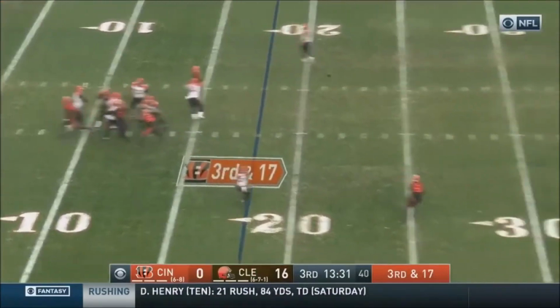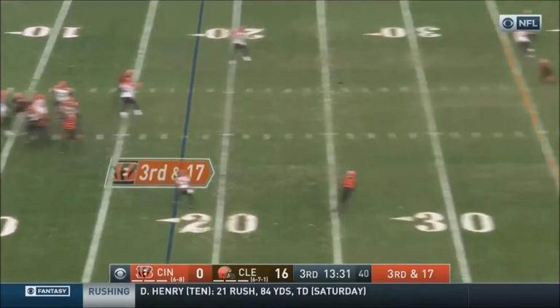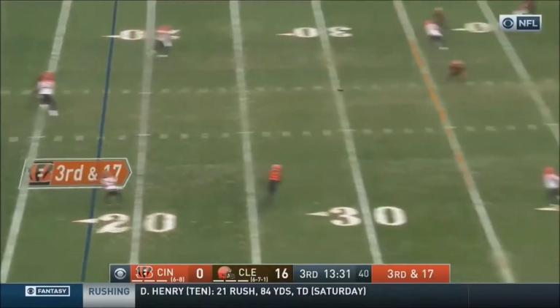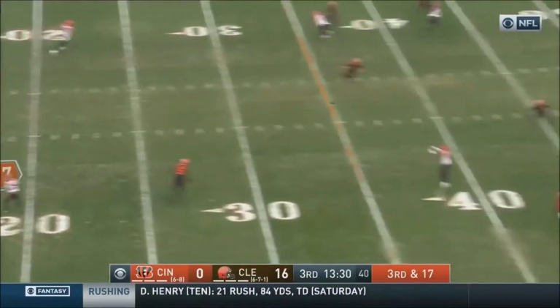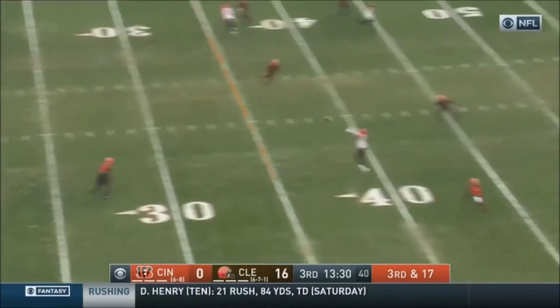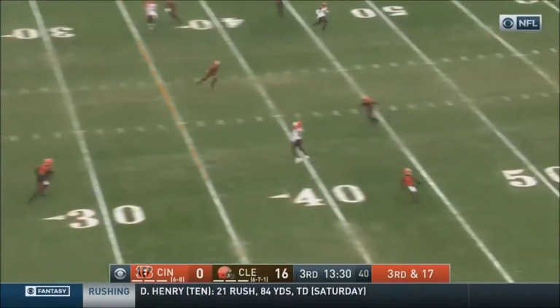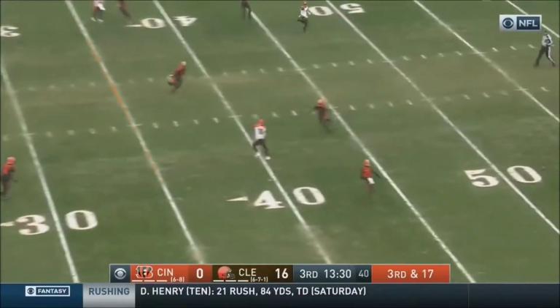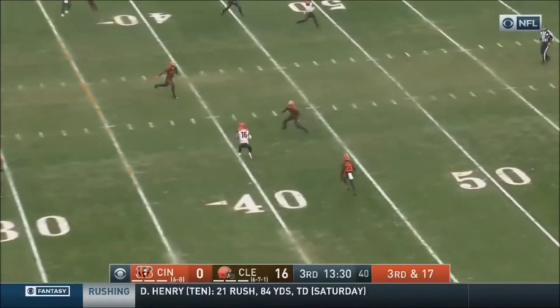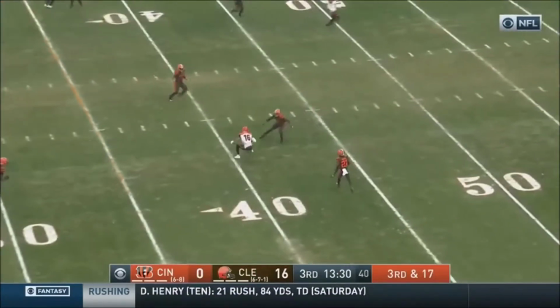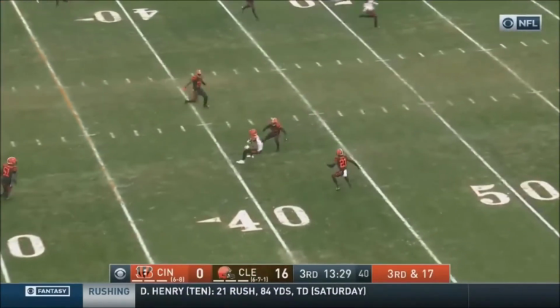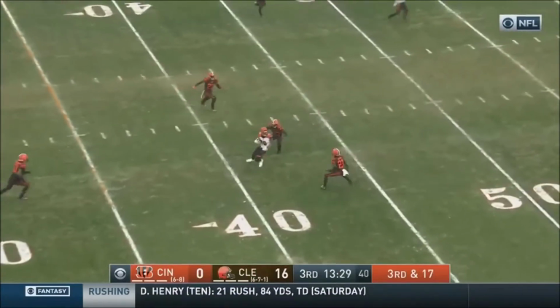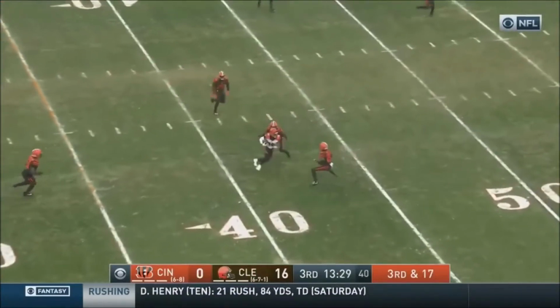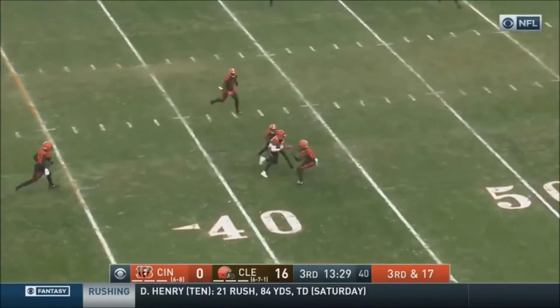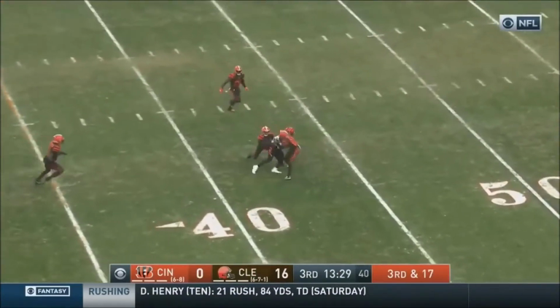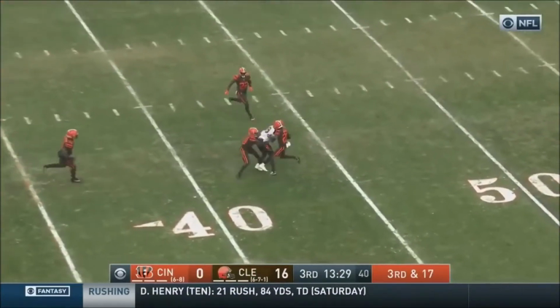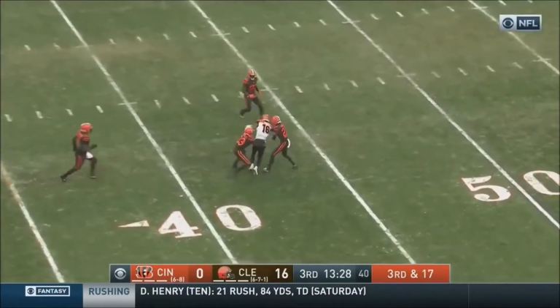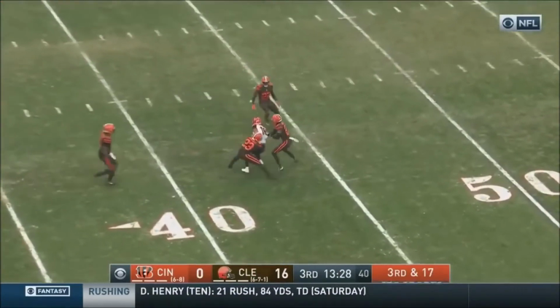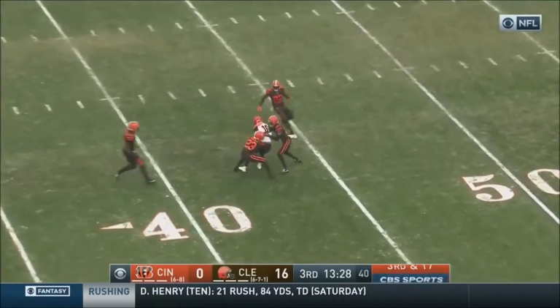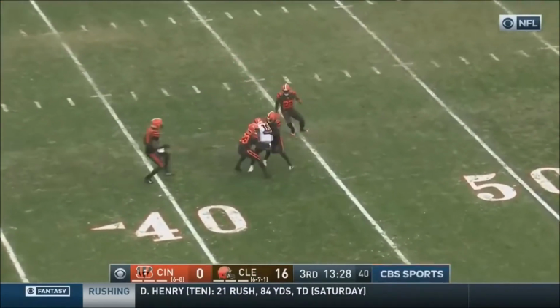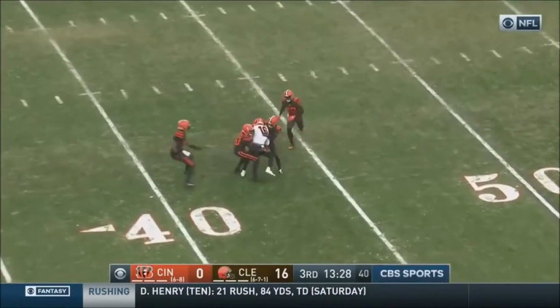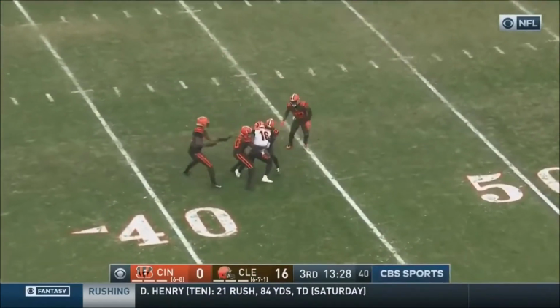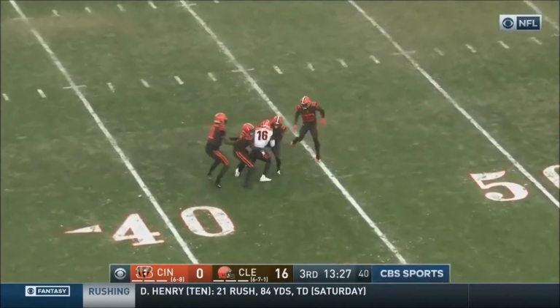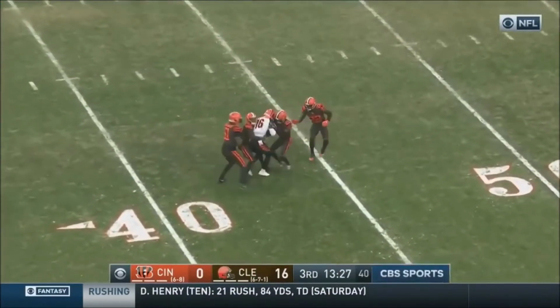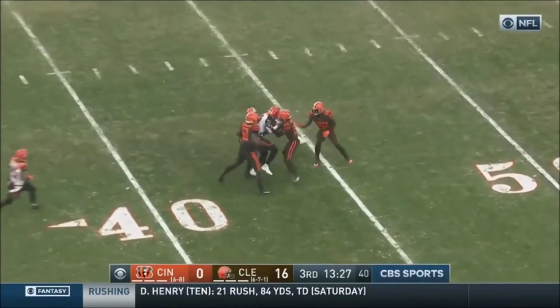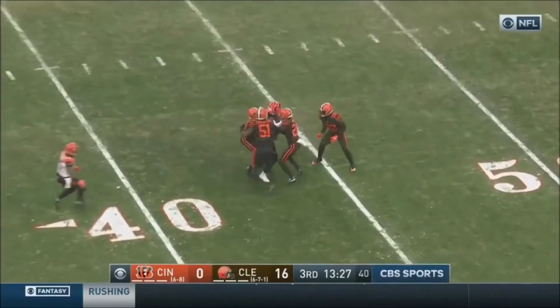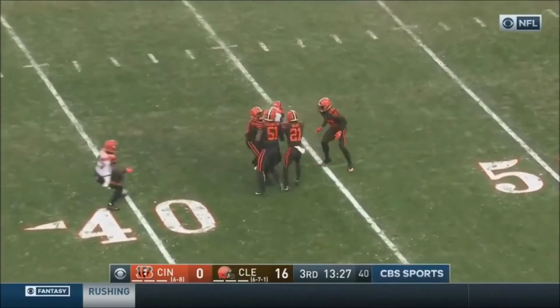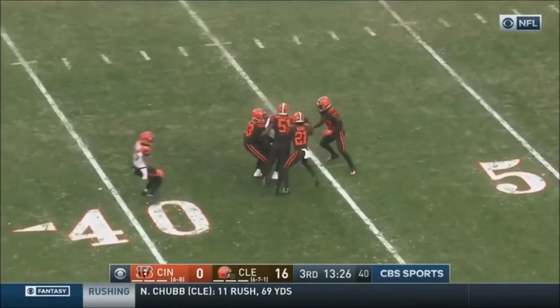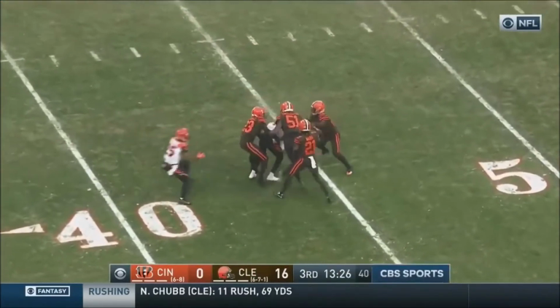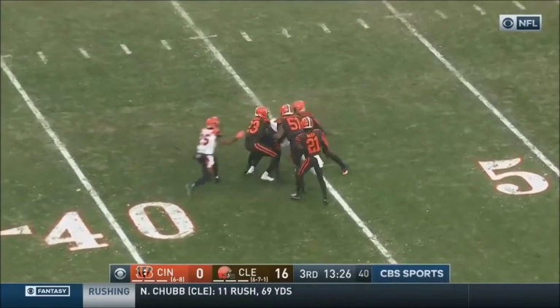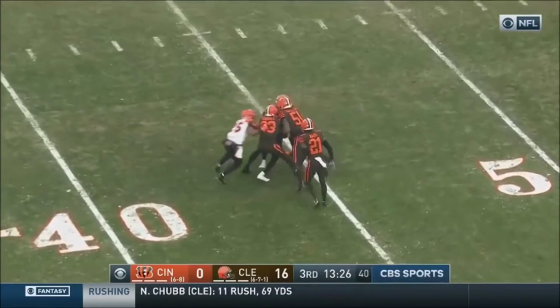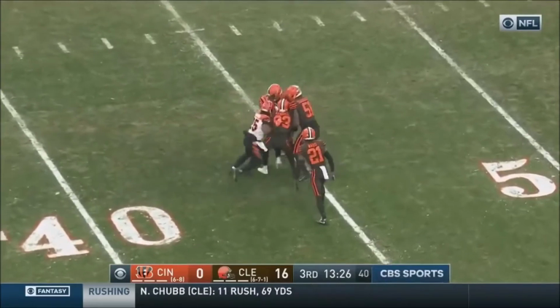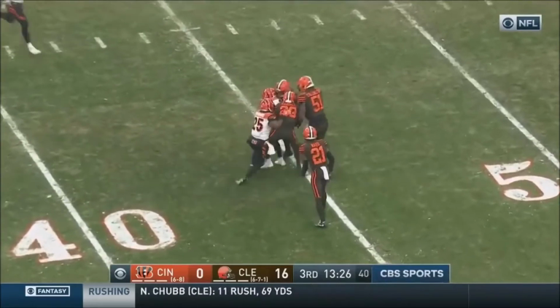Driscoll protected well this time, and that pass is complete. First catch of the day for Cody.